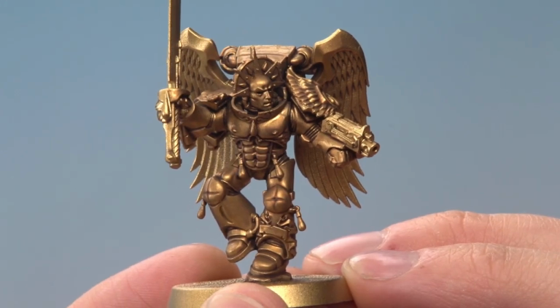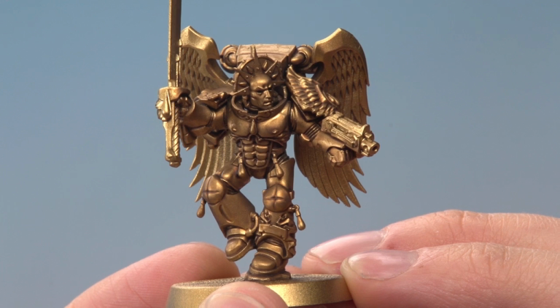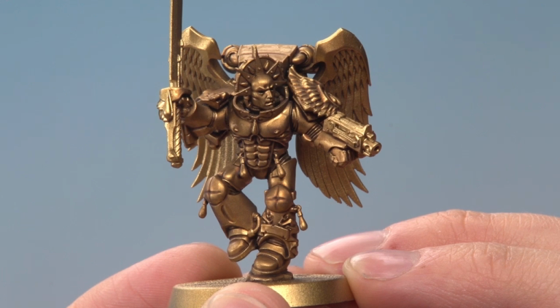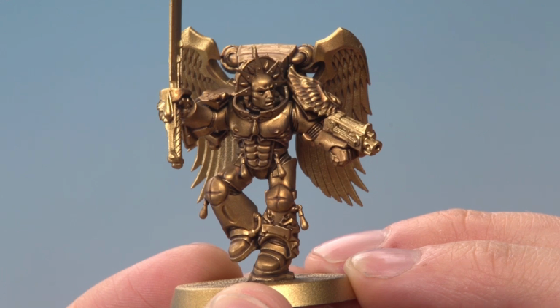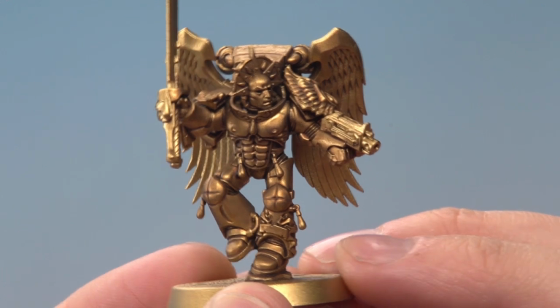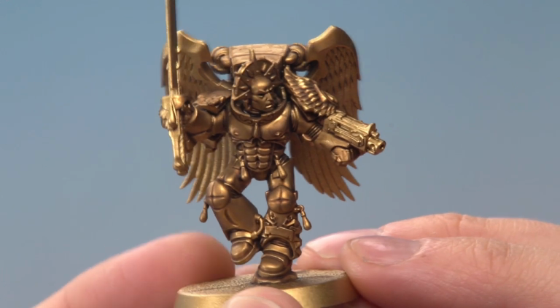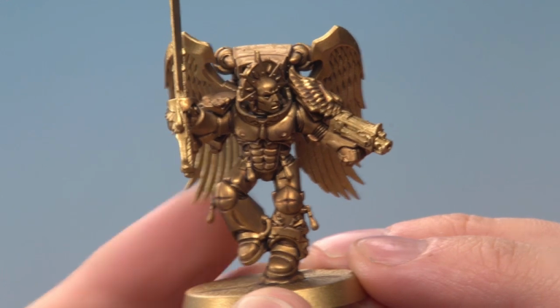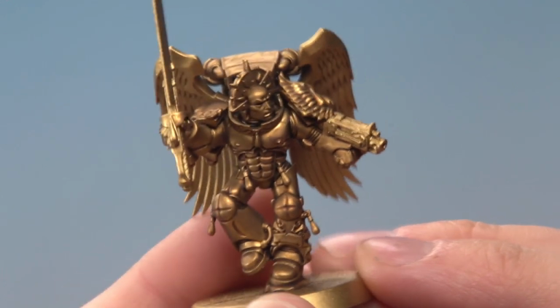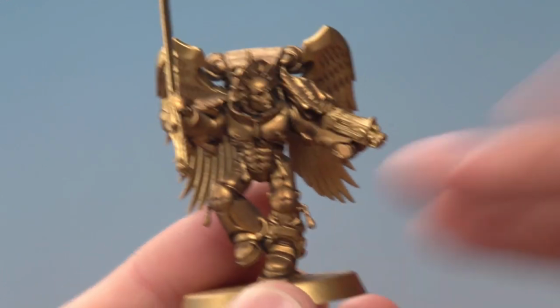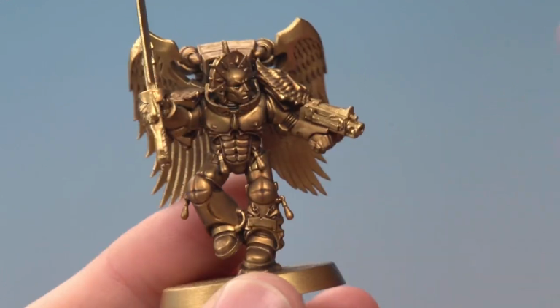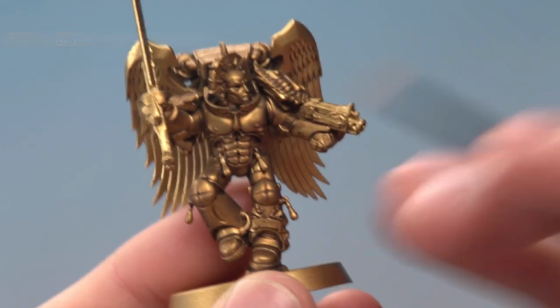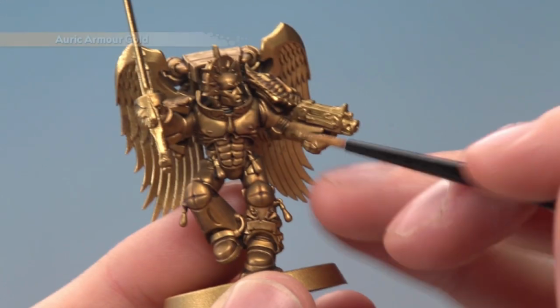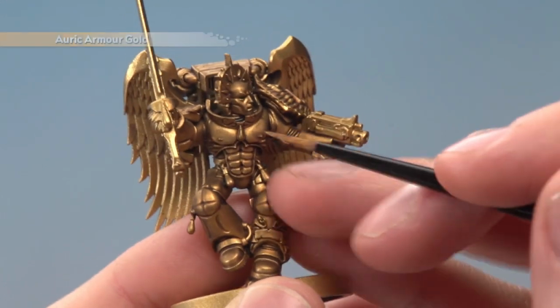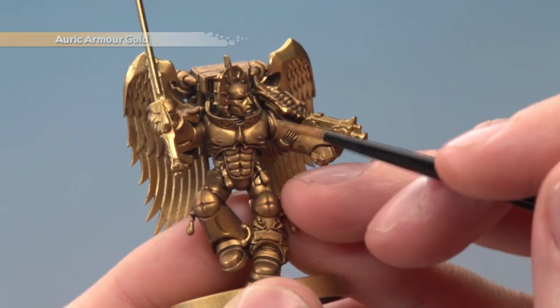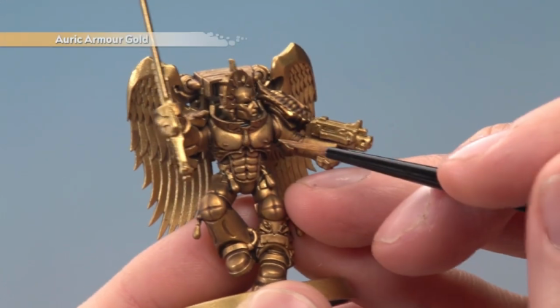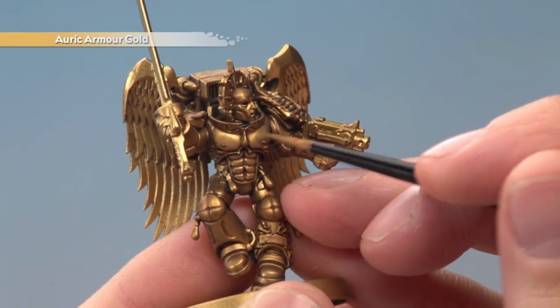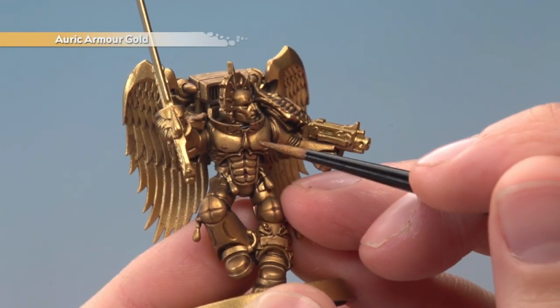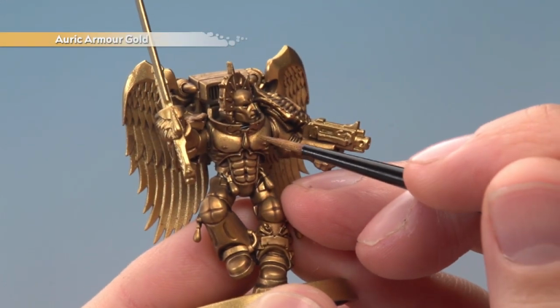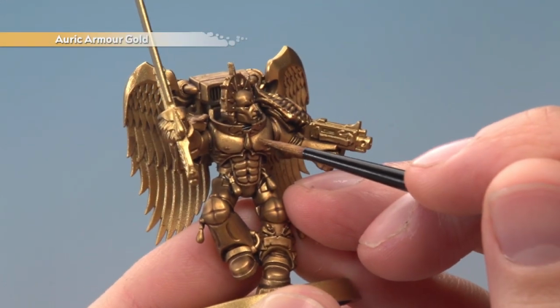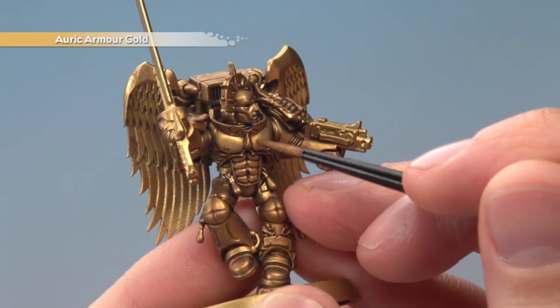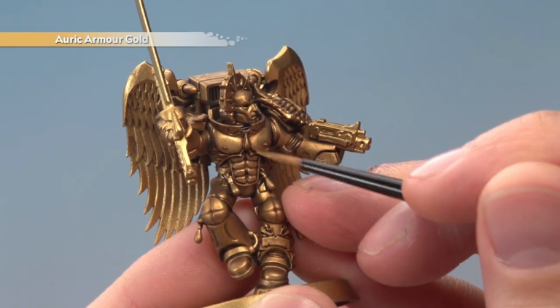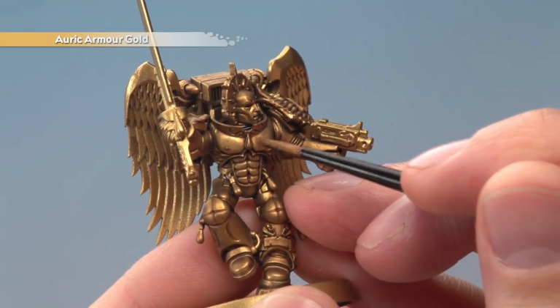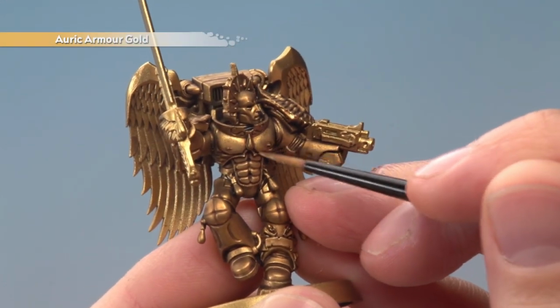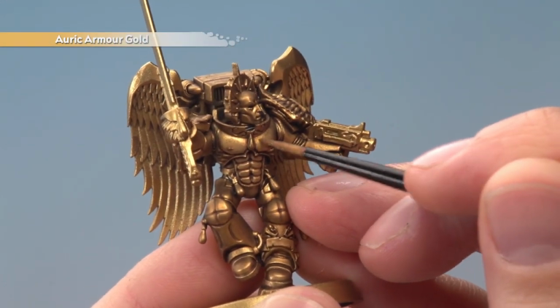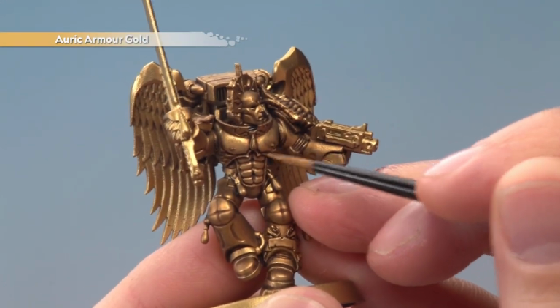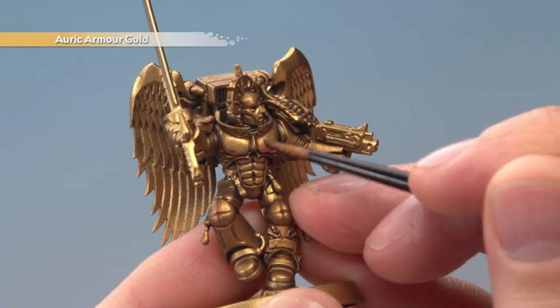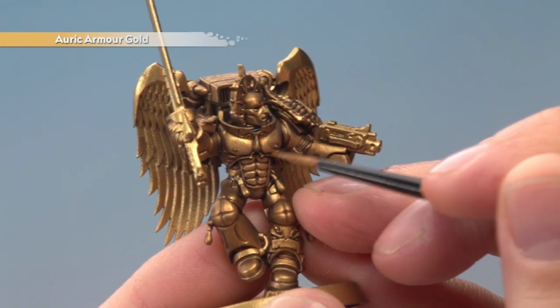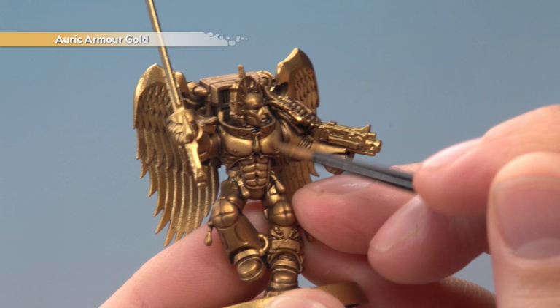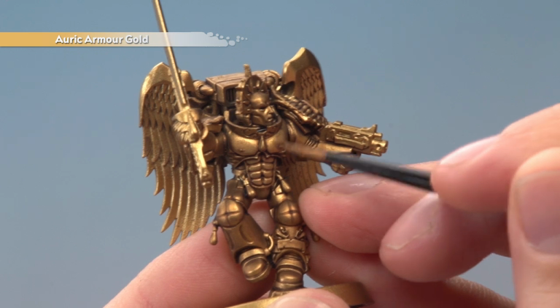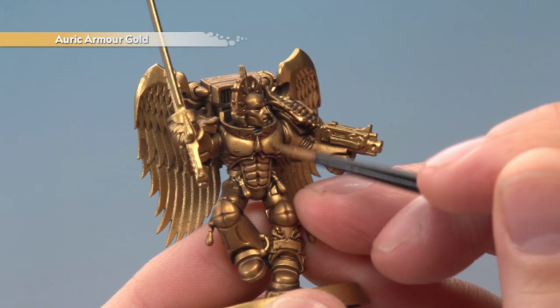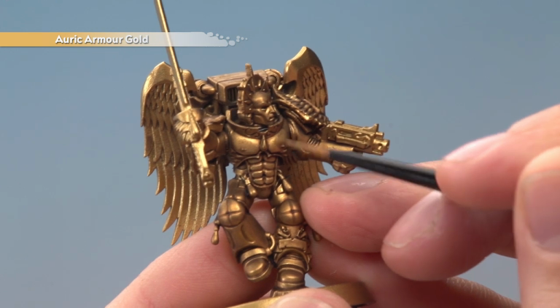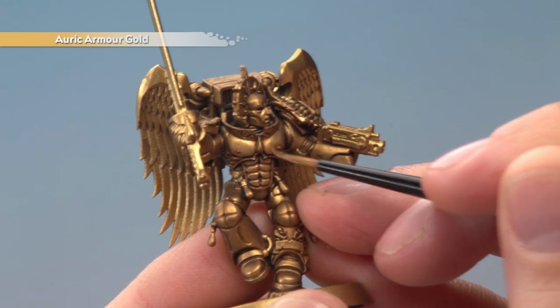Once the shade's completely dry, you're now ready to apply a layer of Auric Armour Gold, avoiding all the recessed detail where the shade settled most.